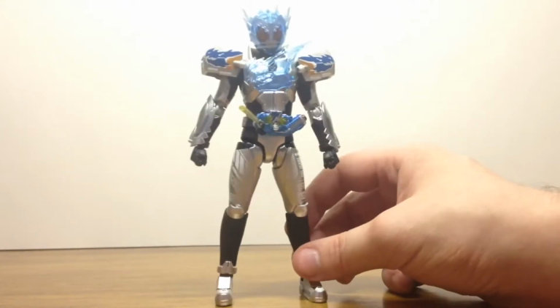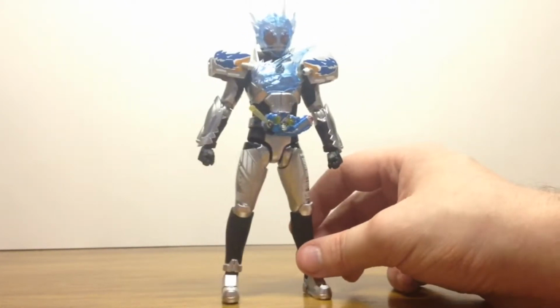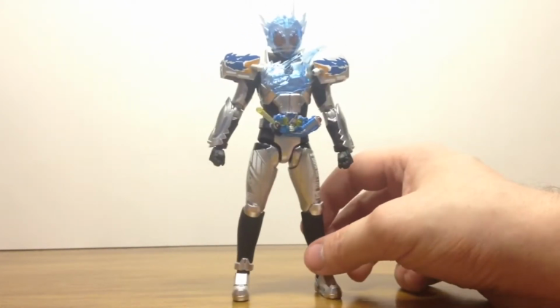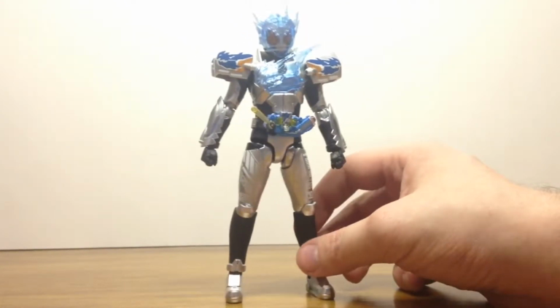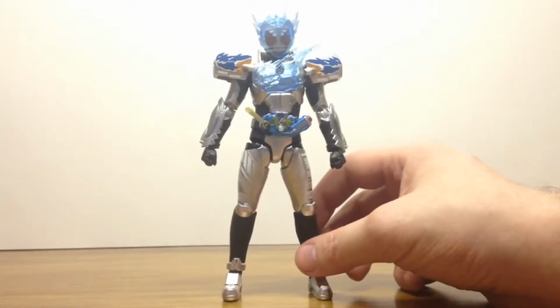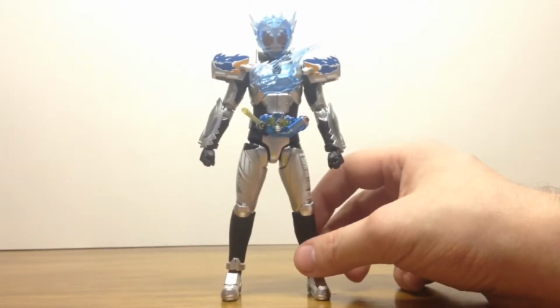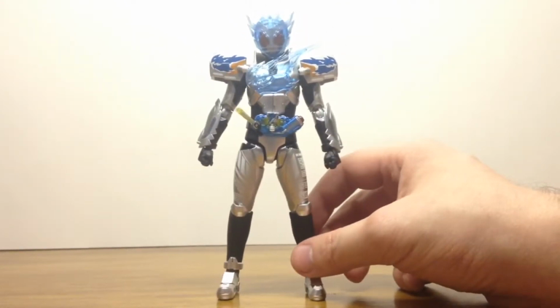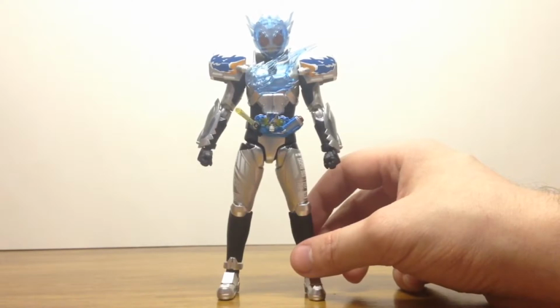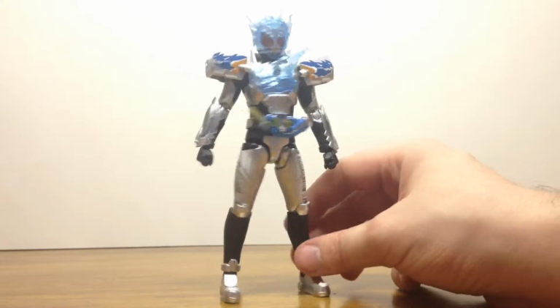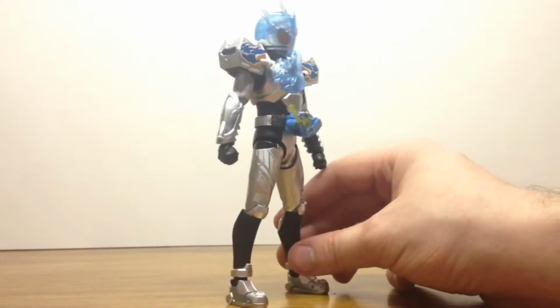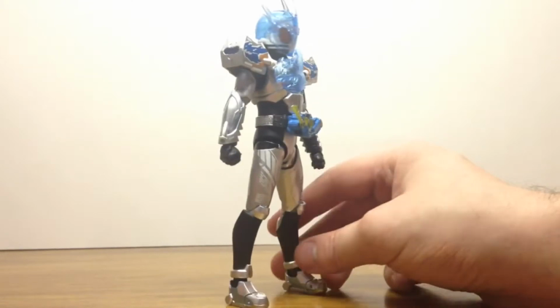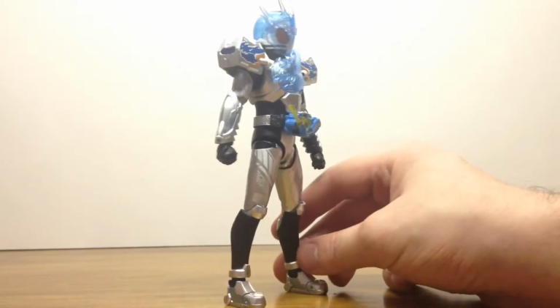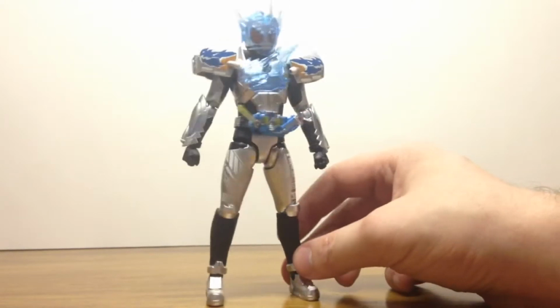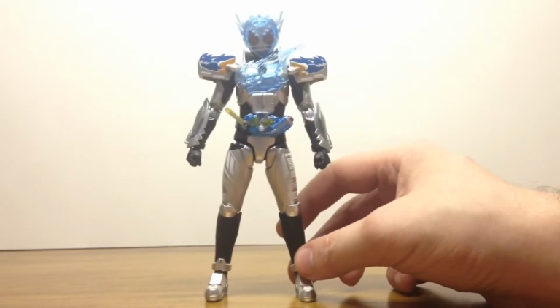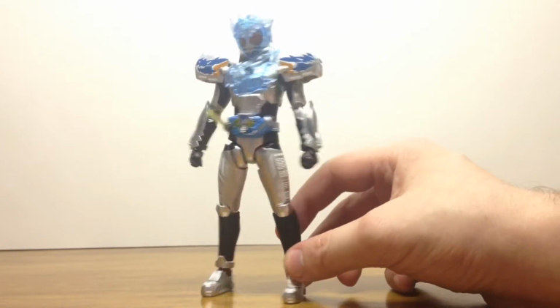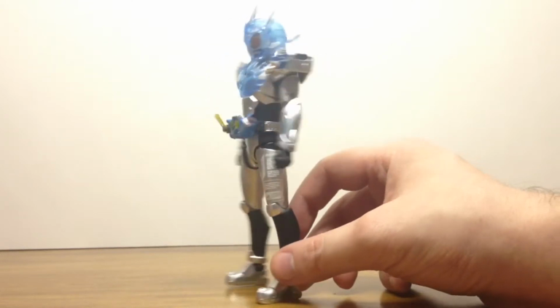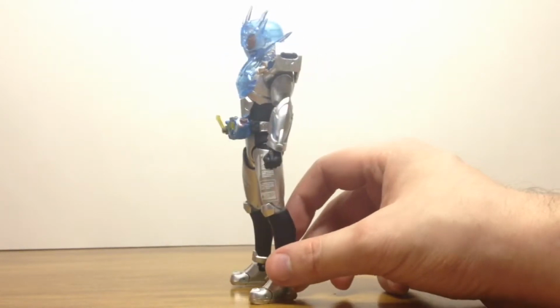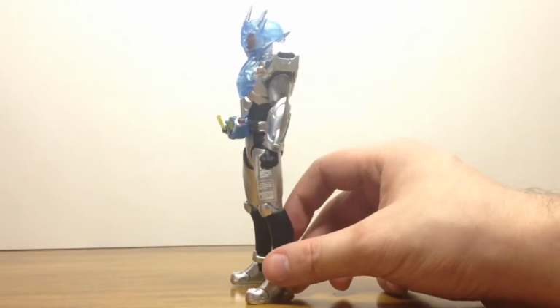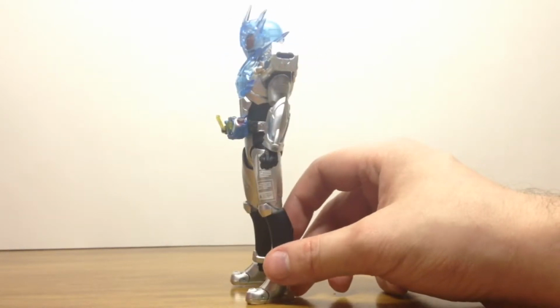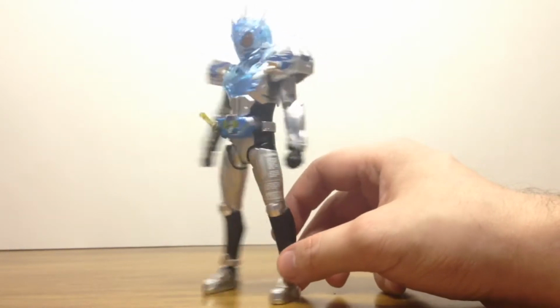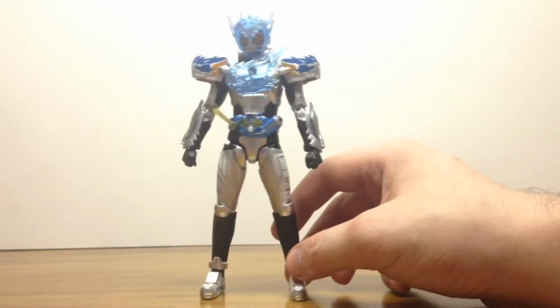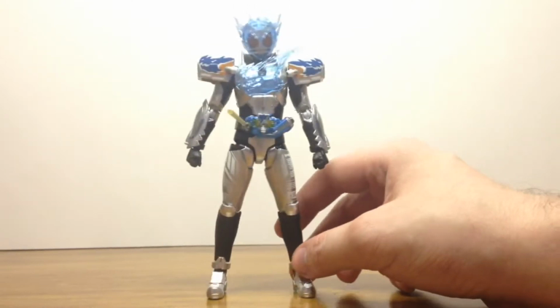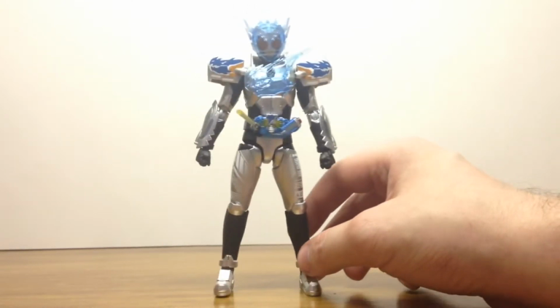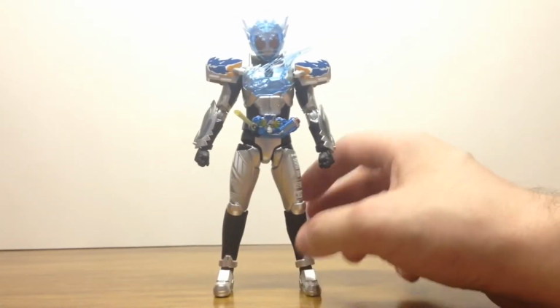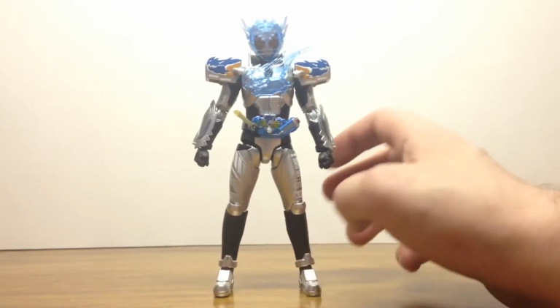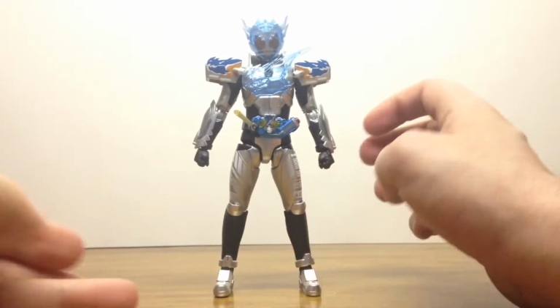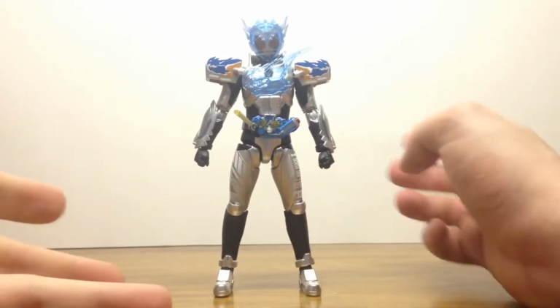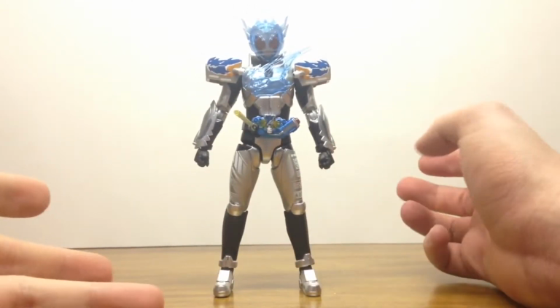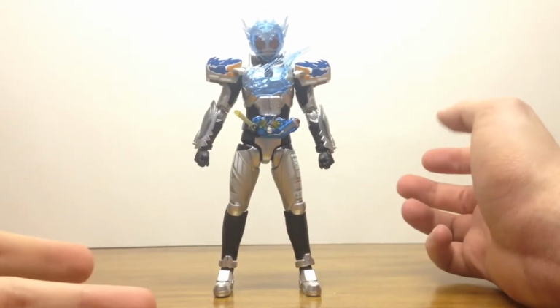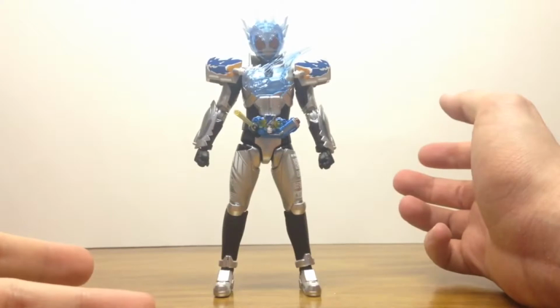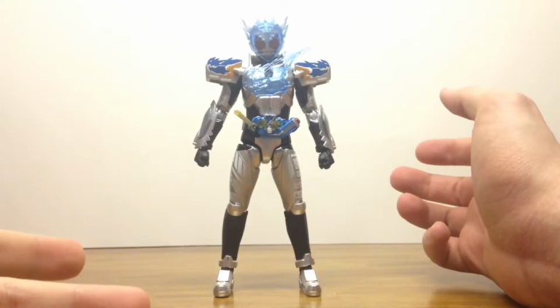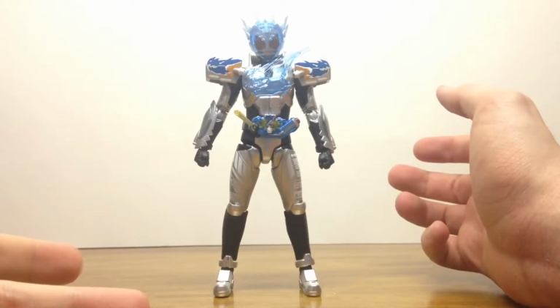It's a pretty sturdy, elegantly made figure, and honestly I'm starting to love this form now, even though I didn't originally.